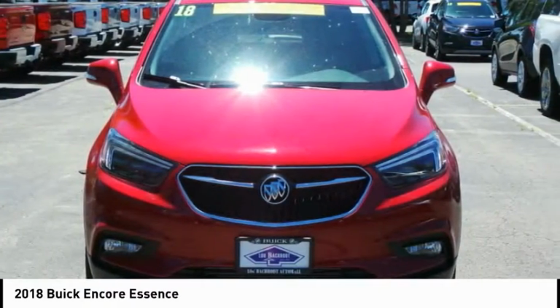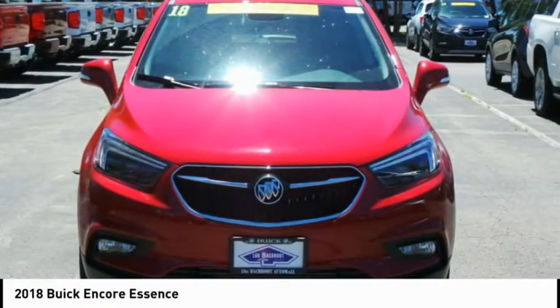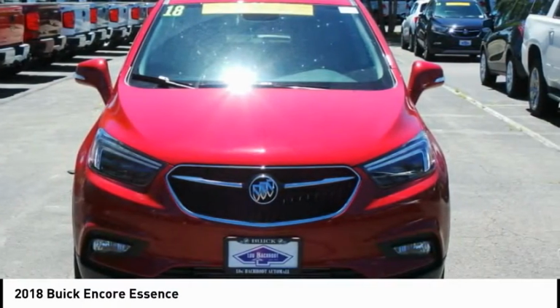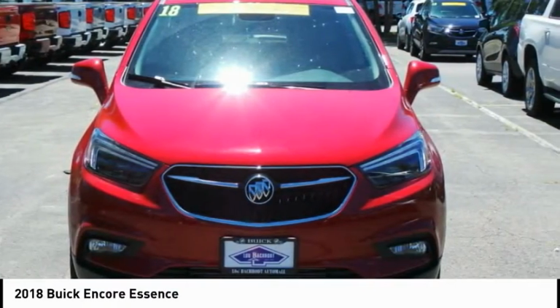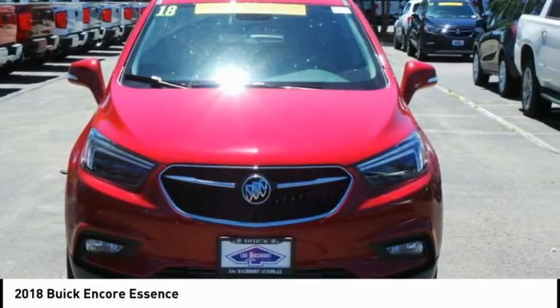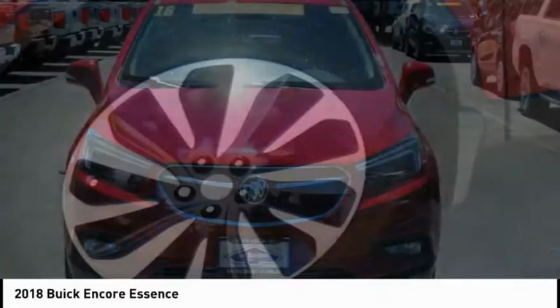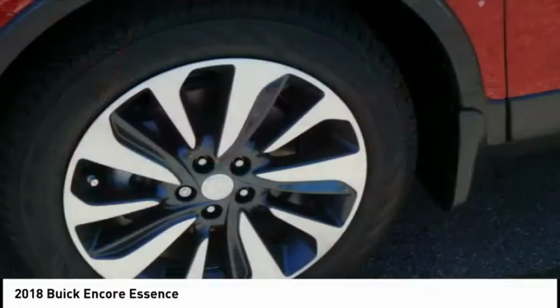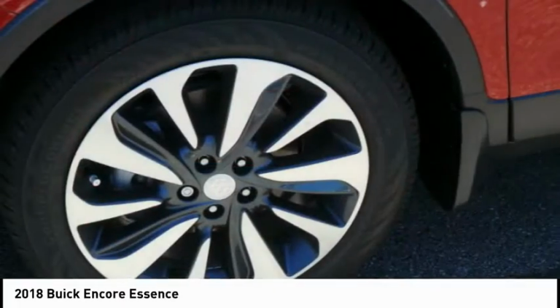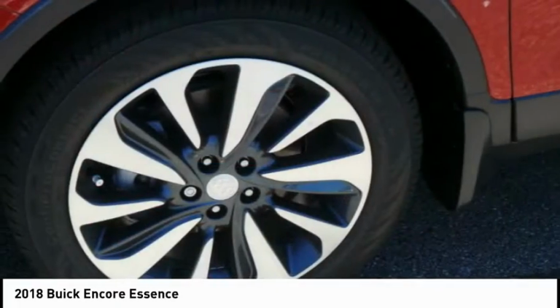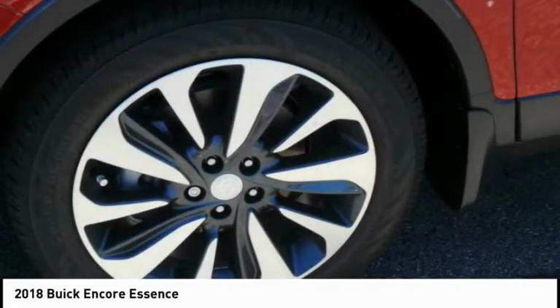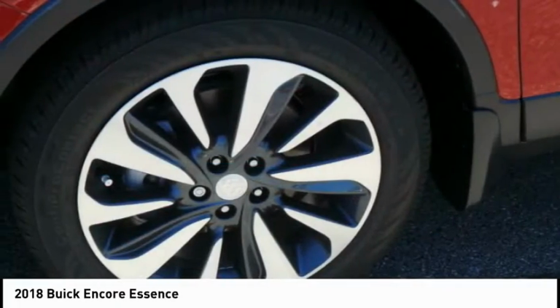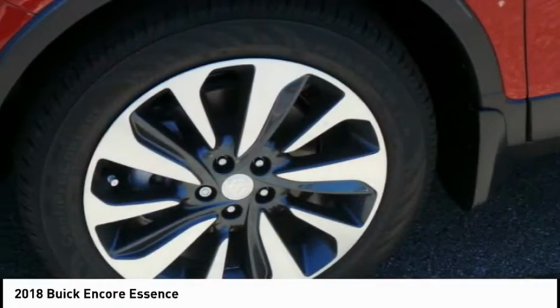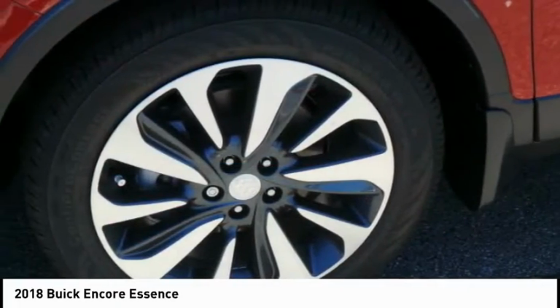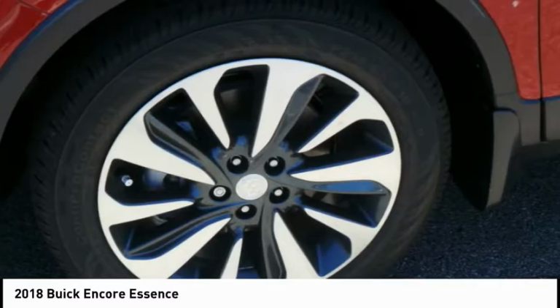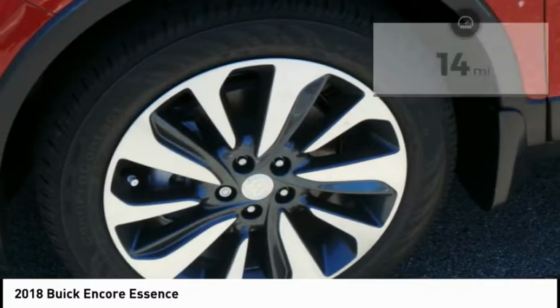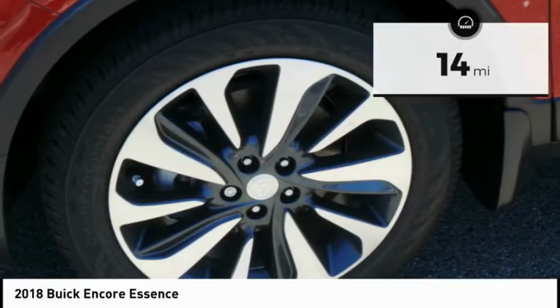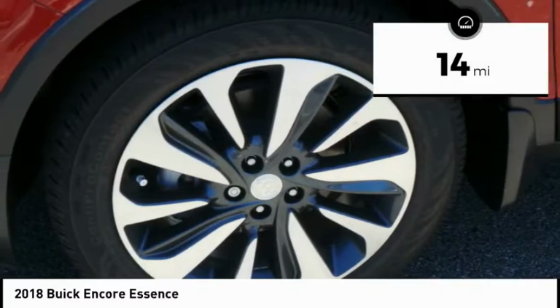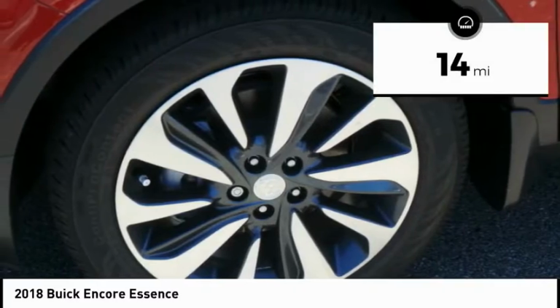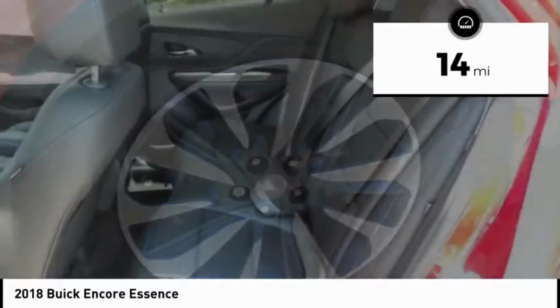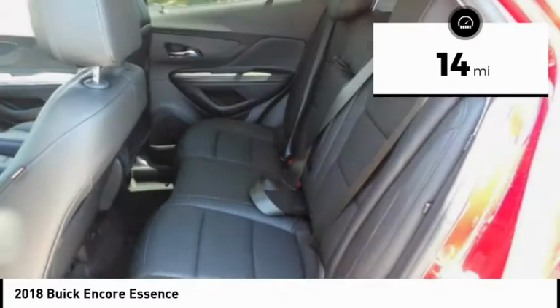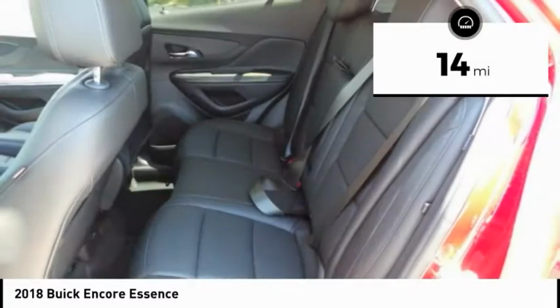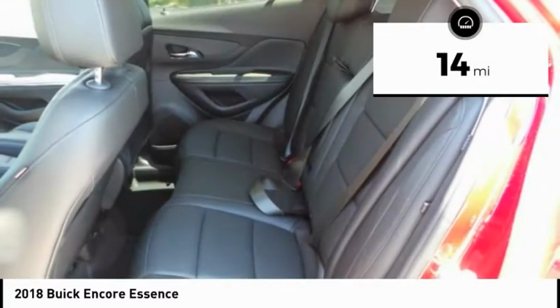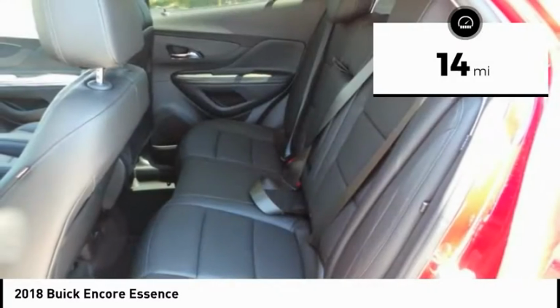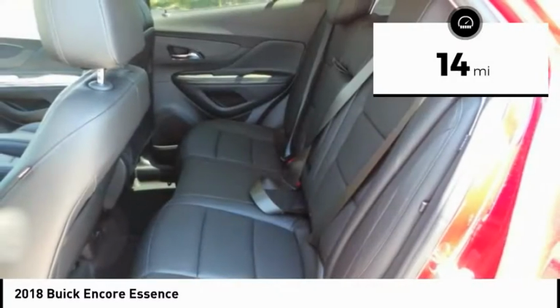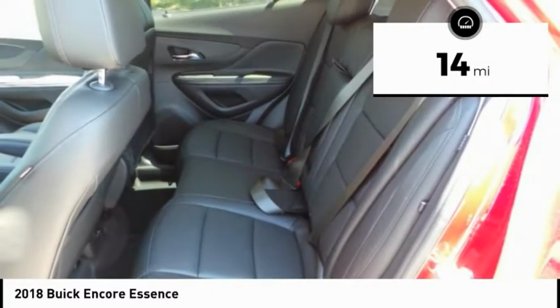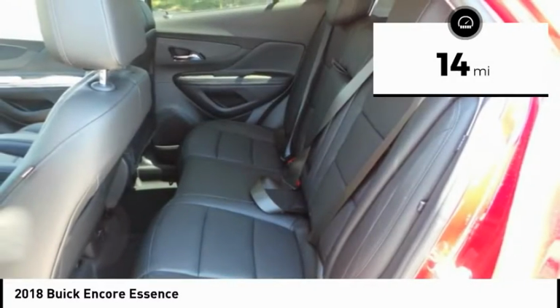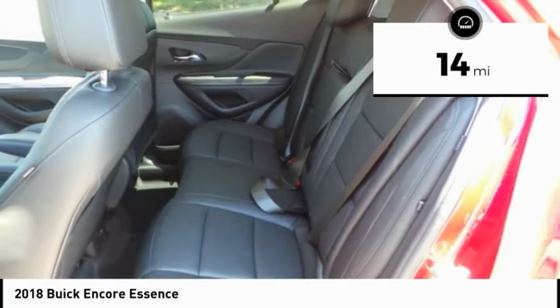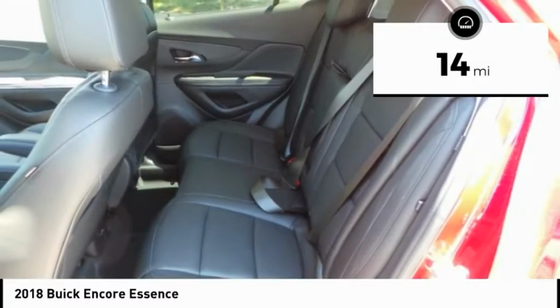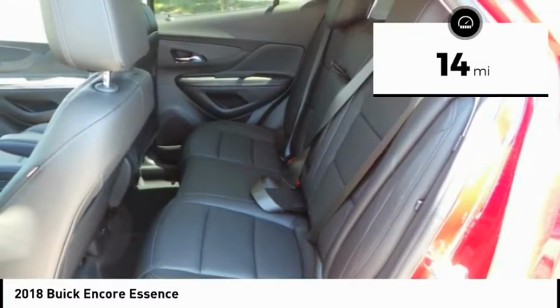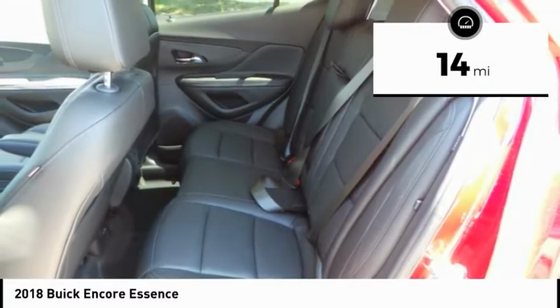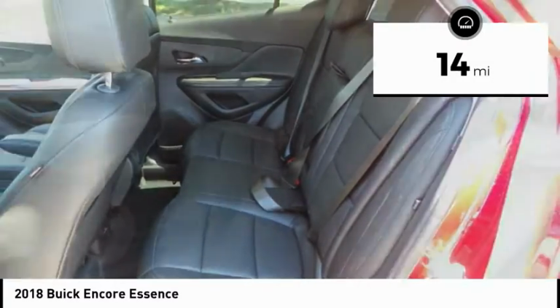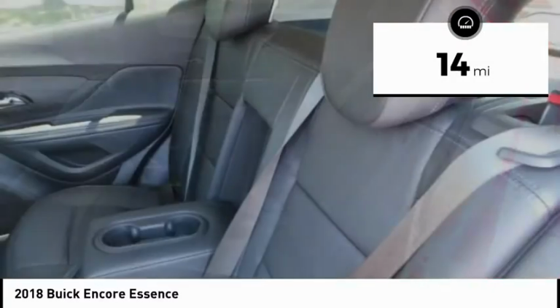Standard features that would make any car owner smile. This vehicle has less than 100 miles. Come take a test drive today.